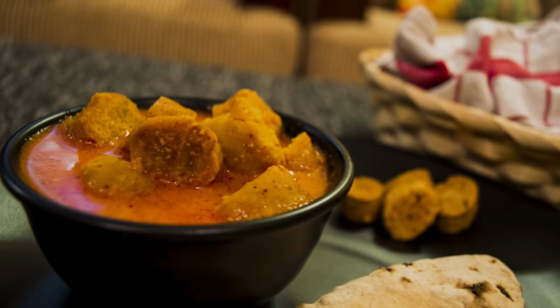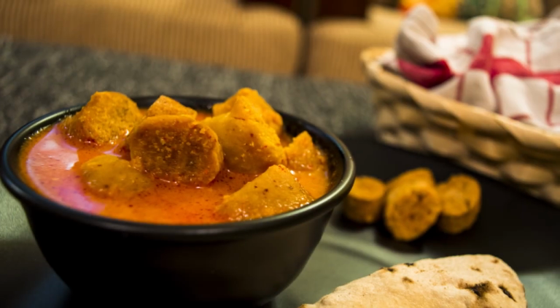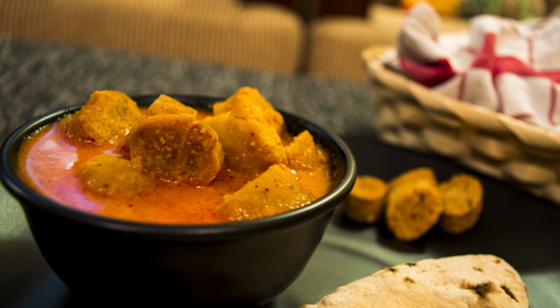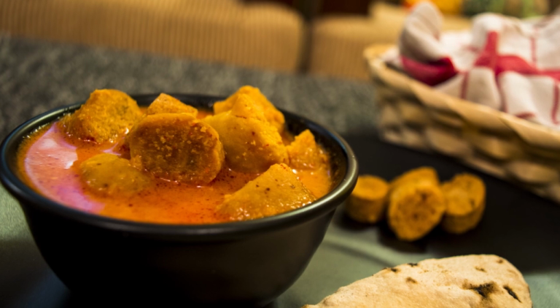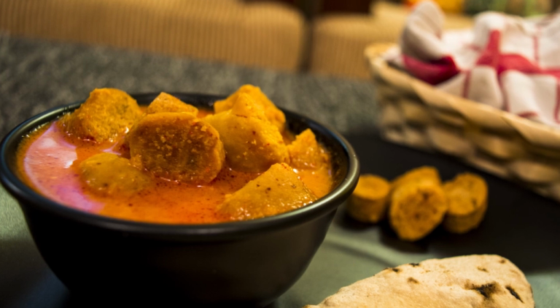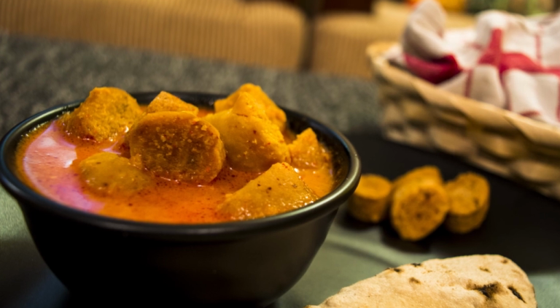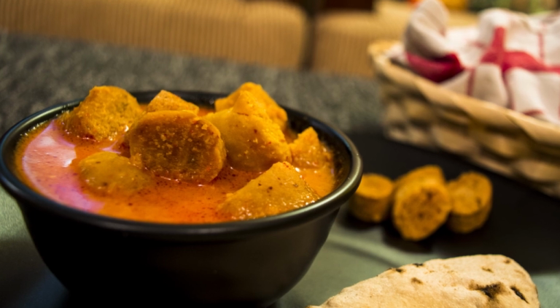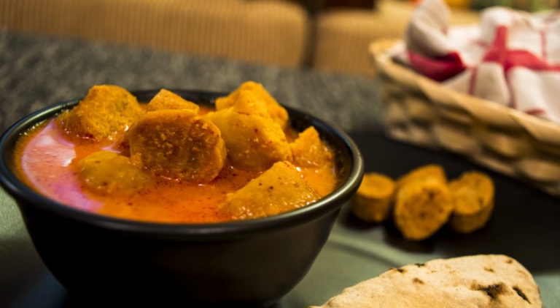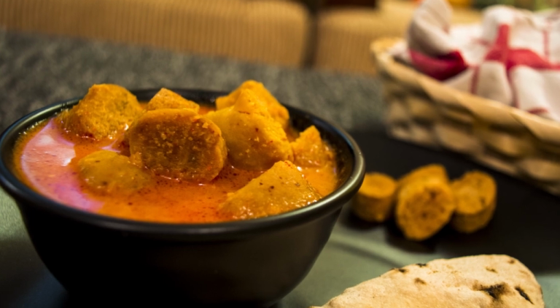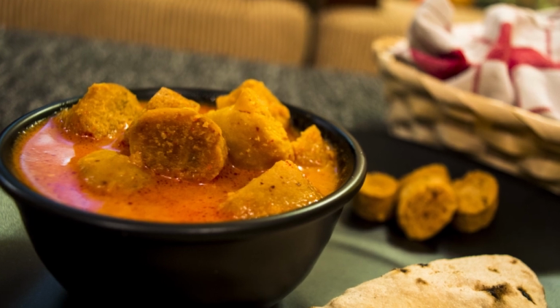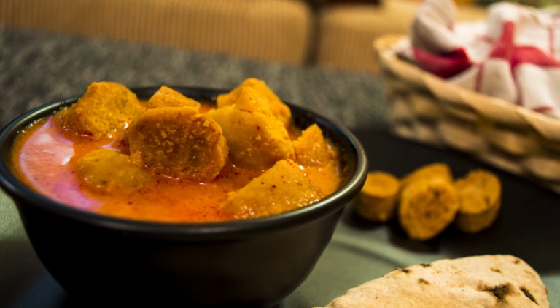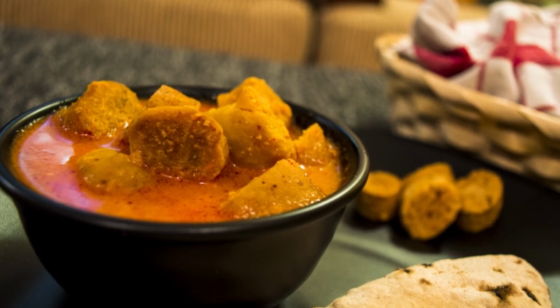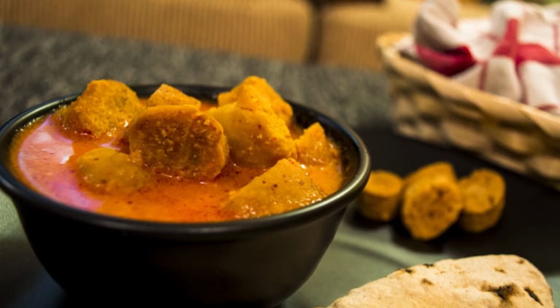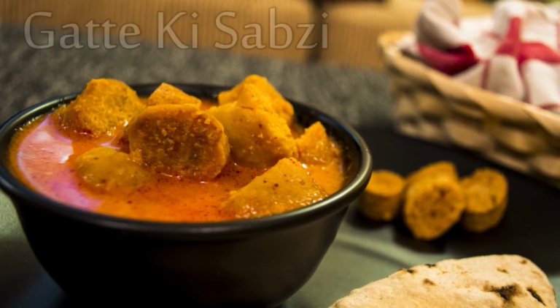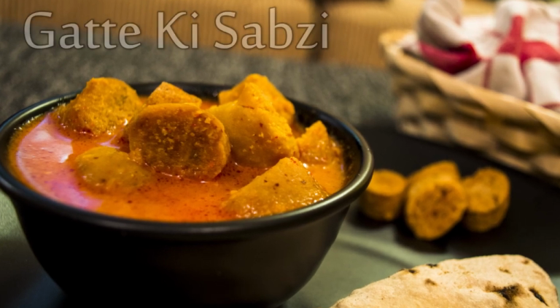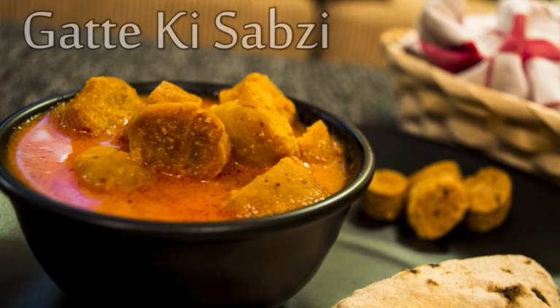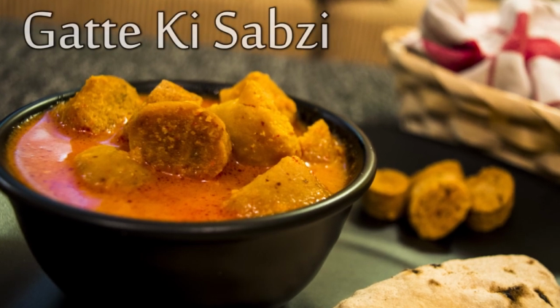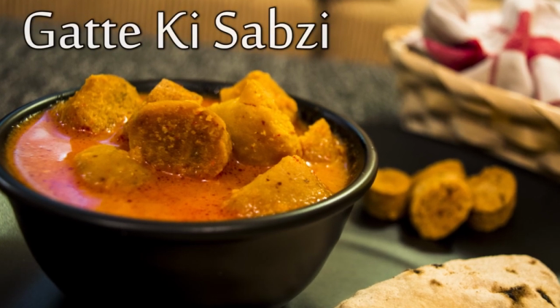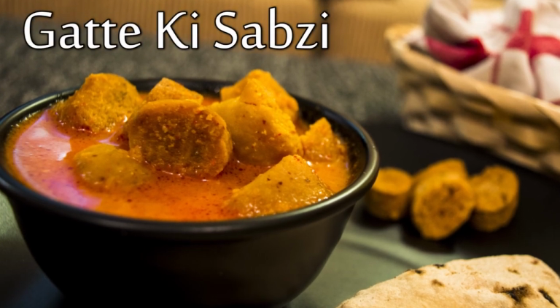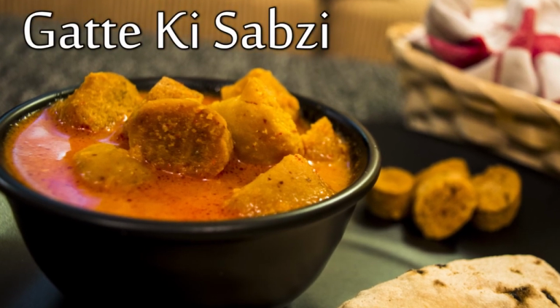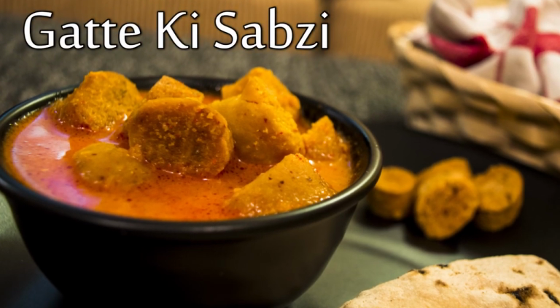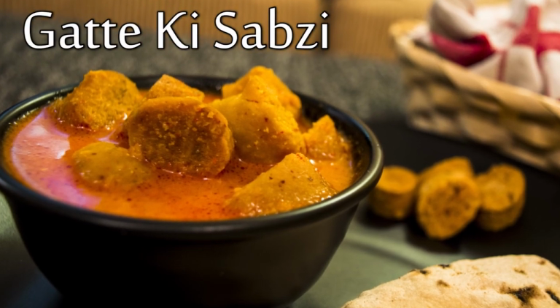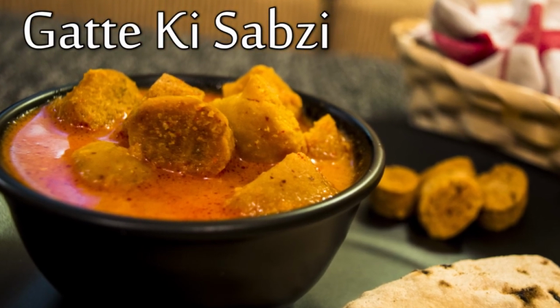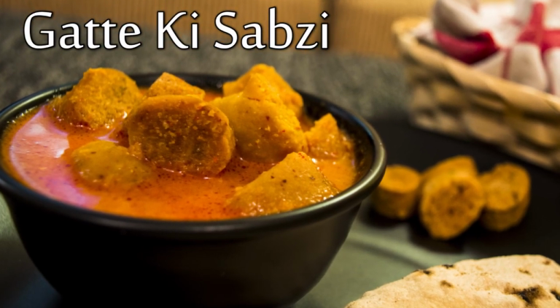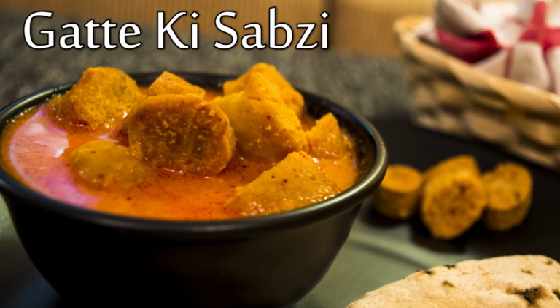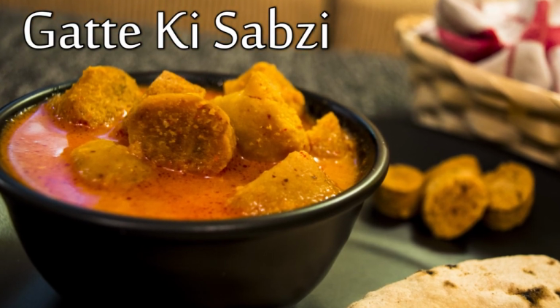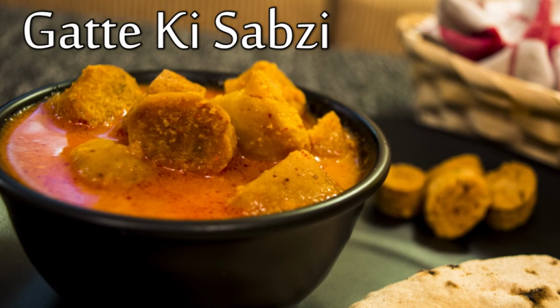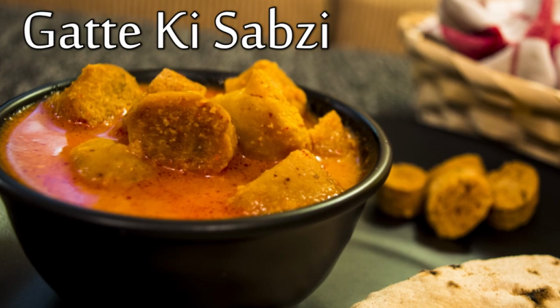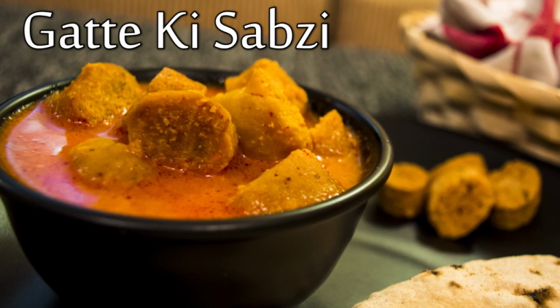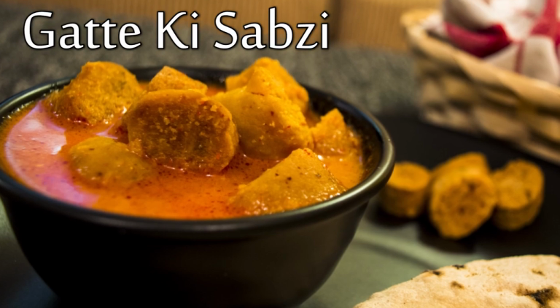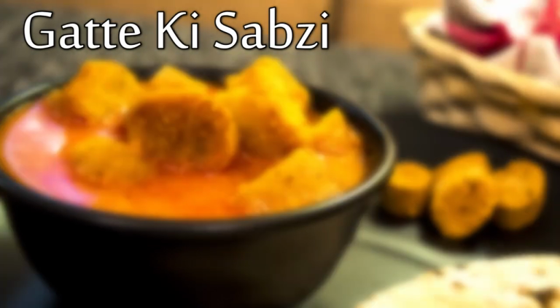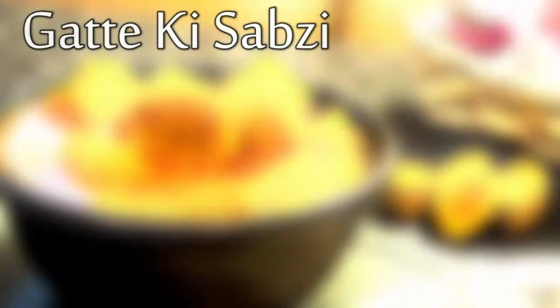Hi, you are watching Boldsky and today we are going to prepare Gatte ki Sabzi. So, let's begin.